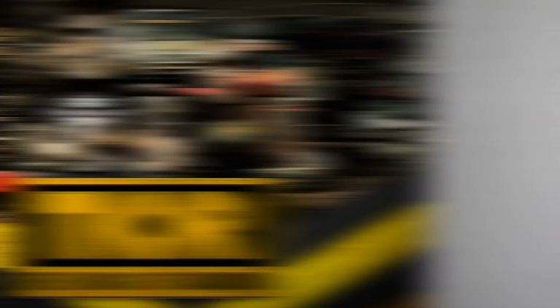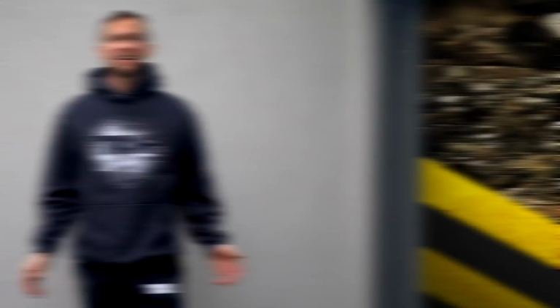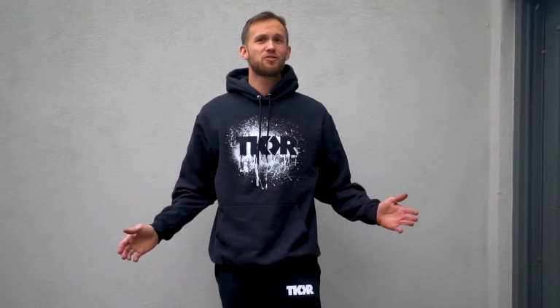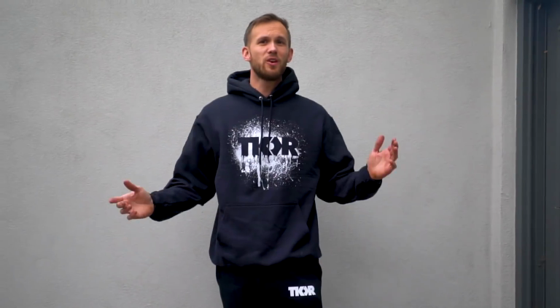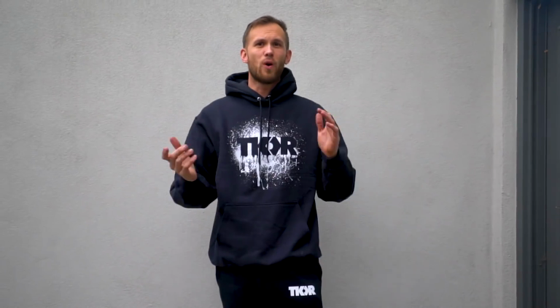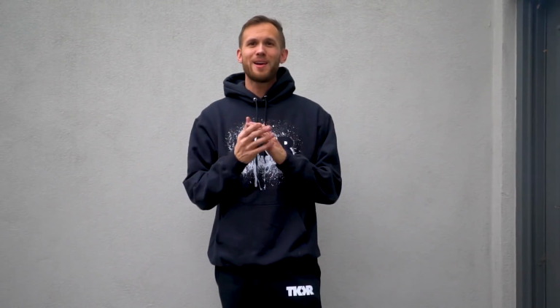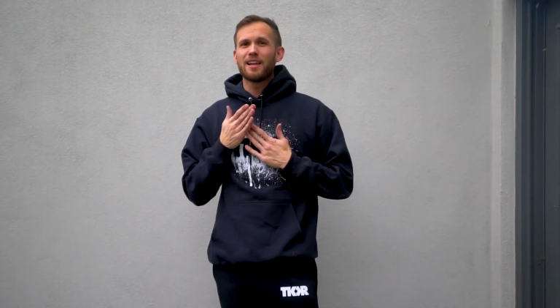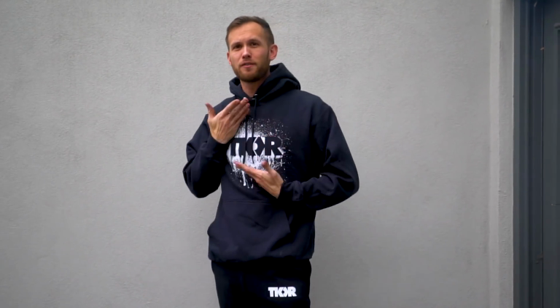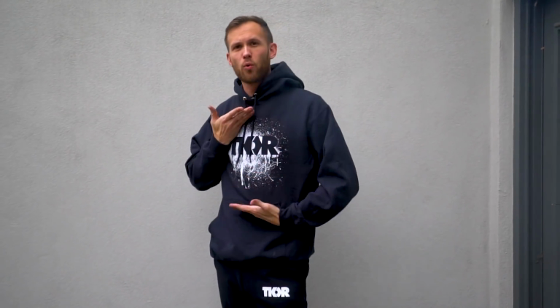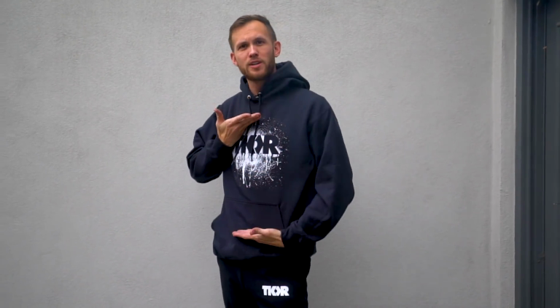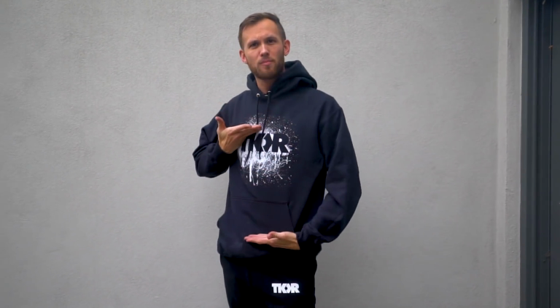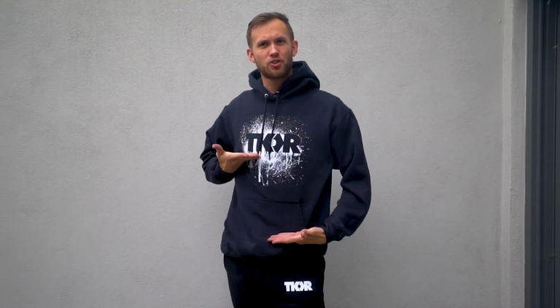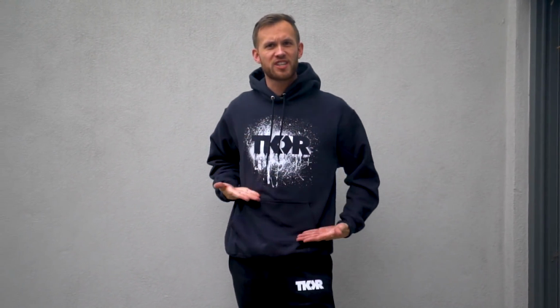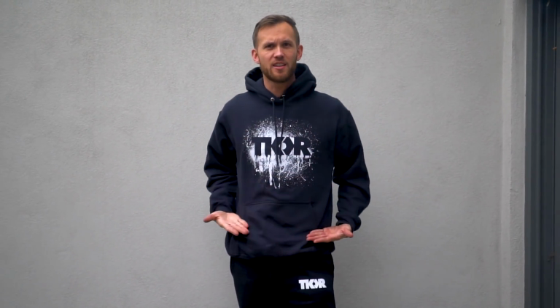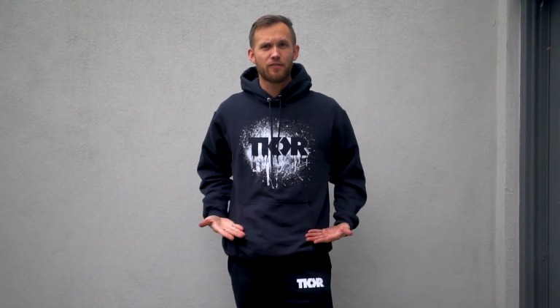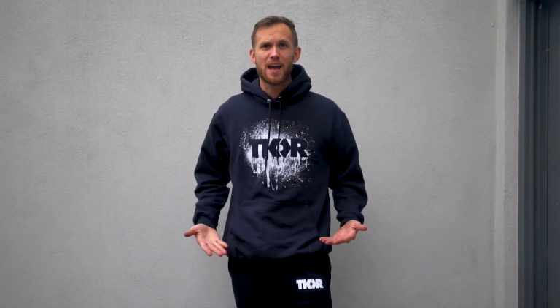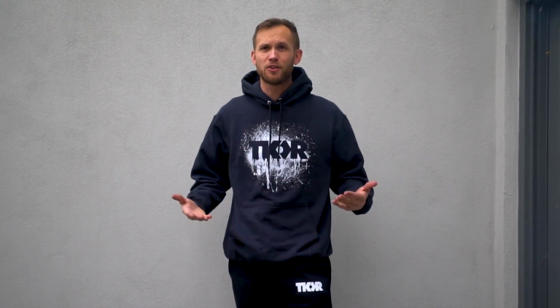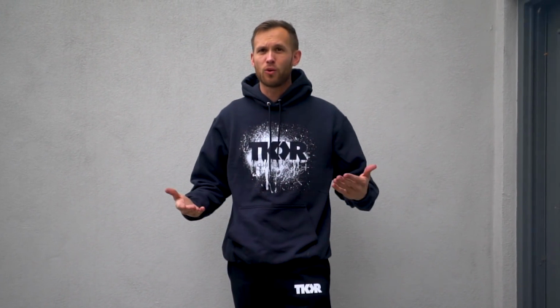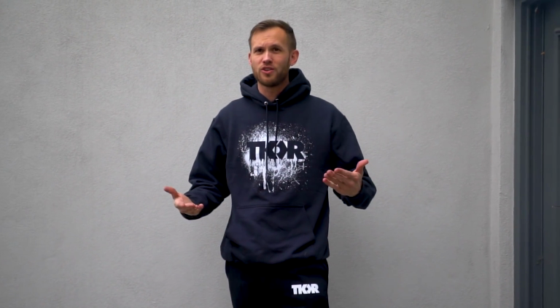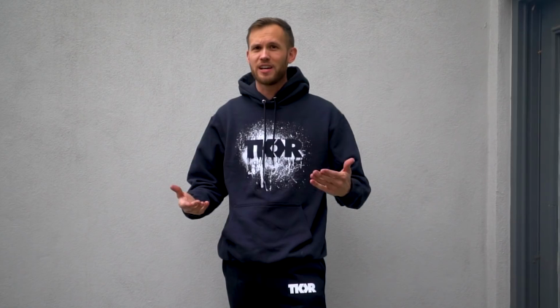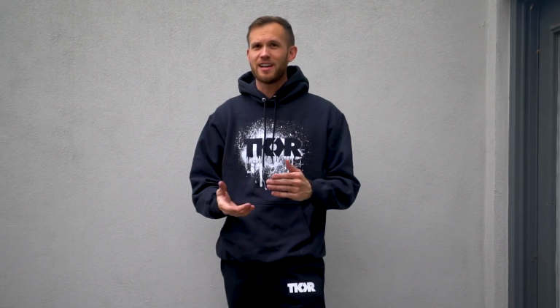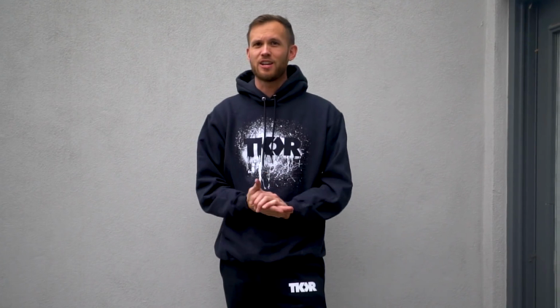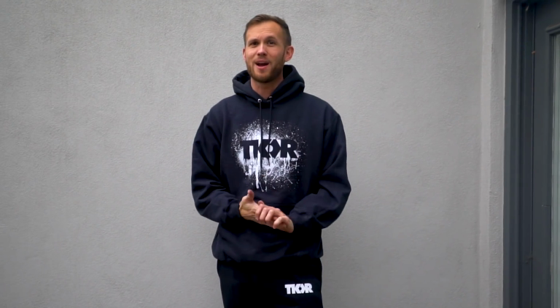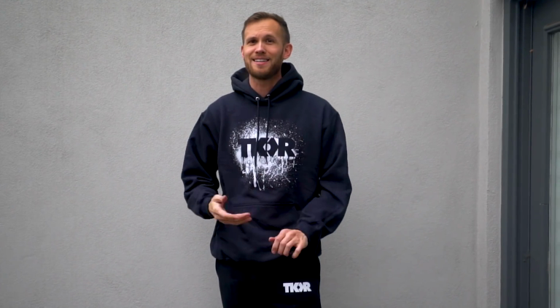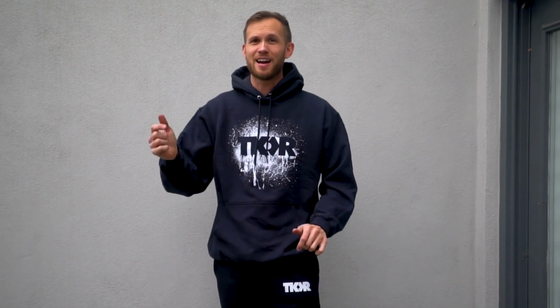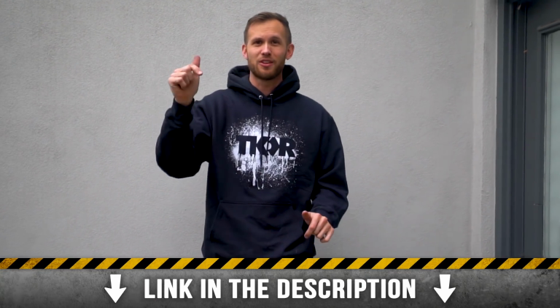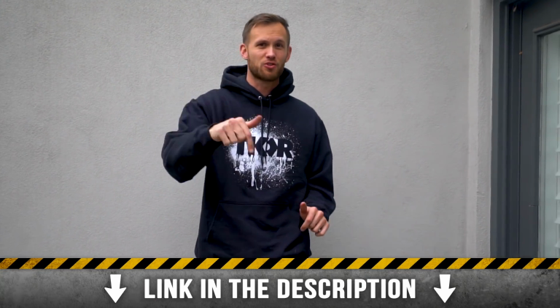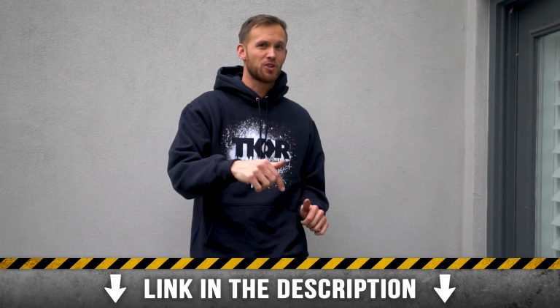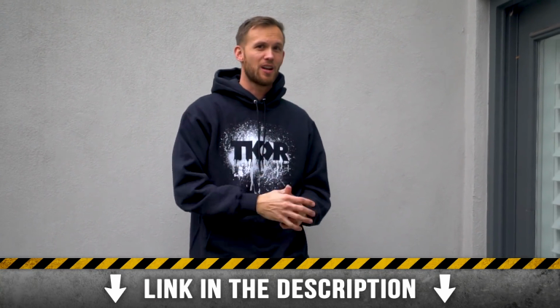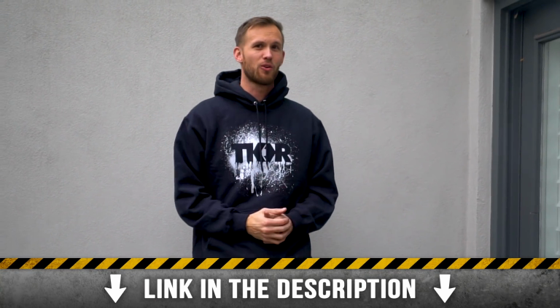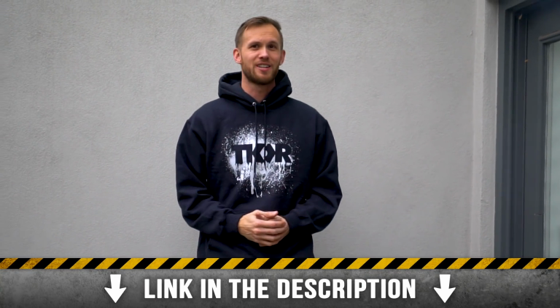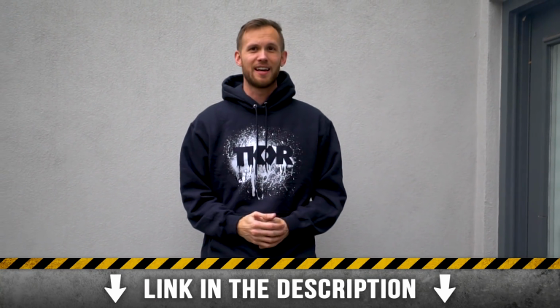Hey guys, there's only one week left of our winter merch sale. If you haven't ordered your gear yet, go ahead down to the description and order it today.